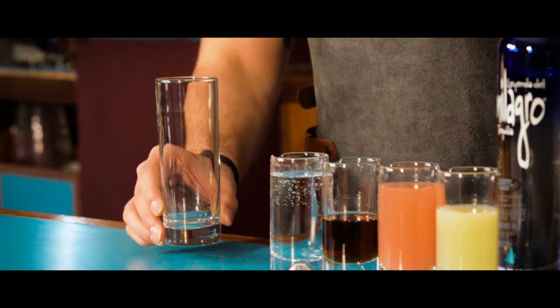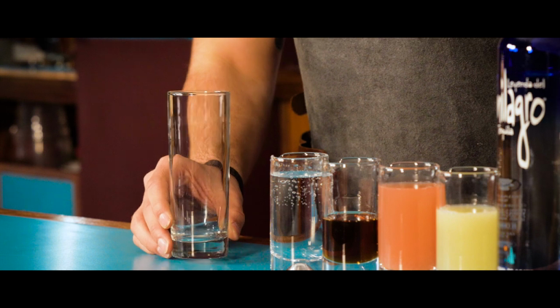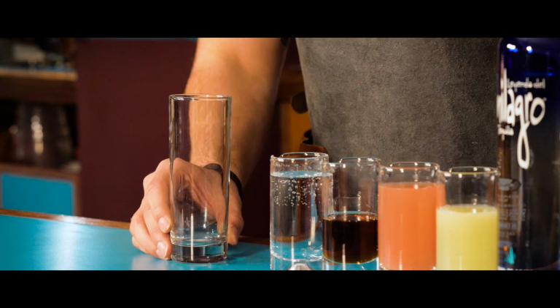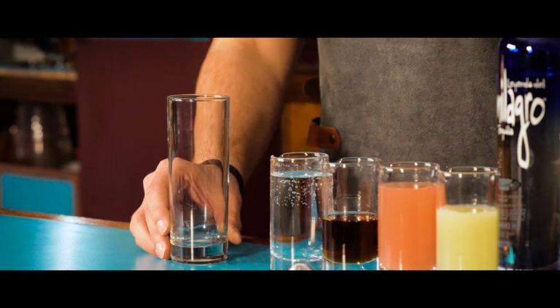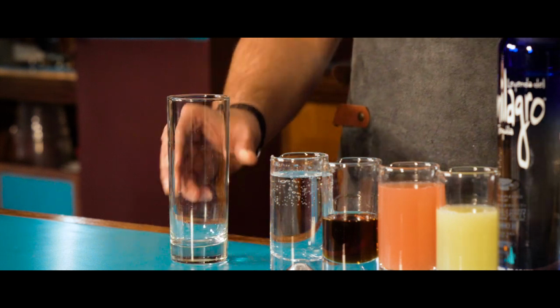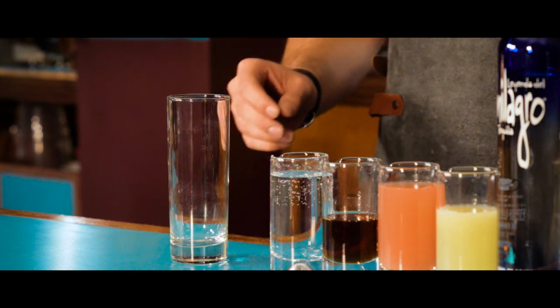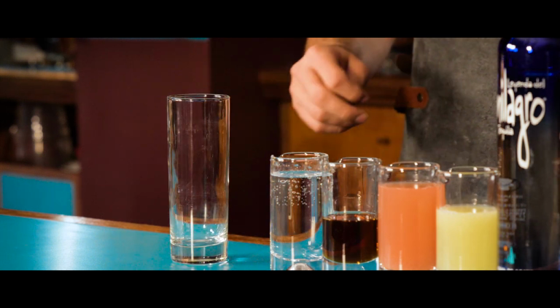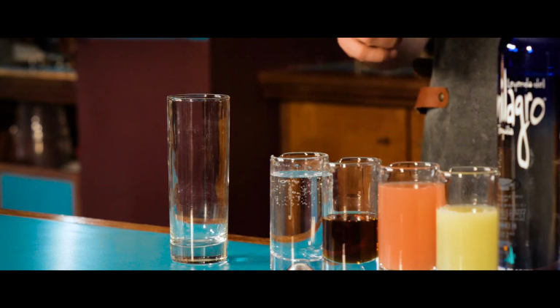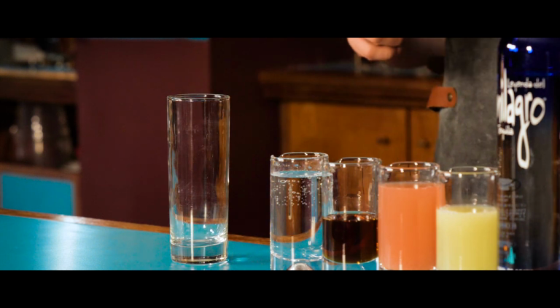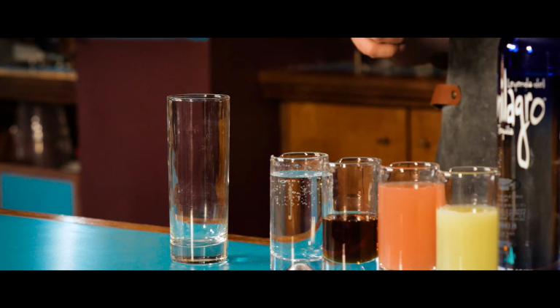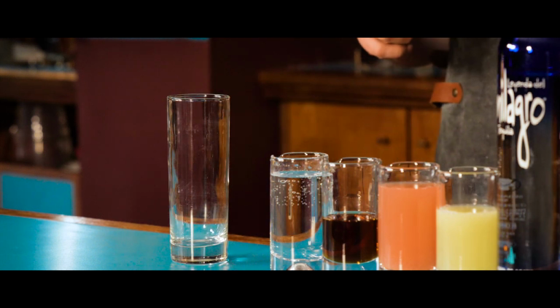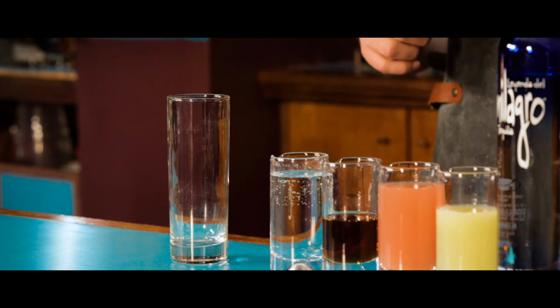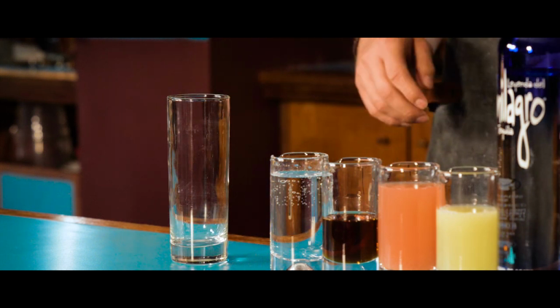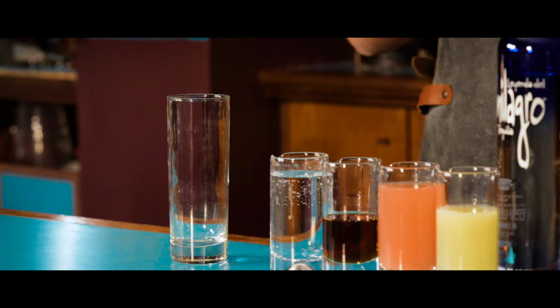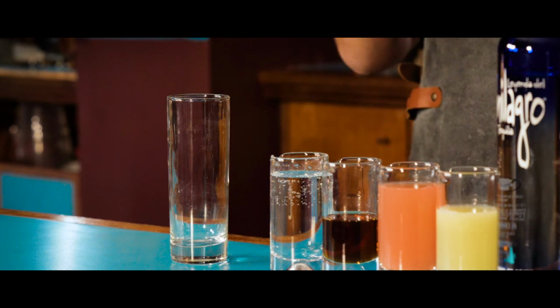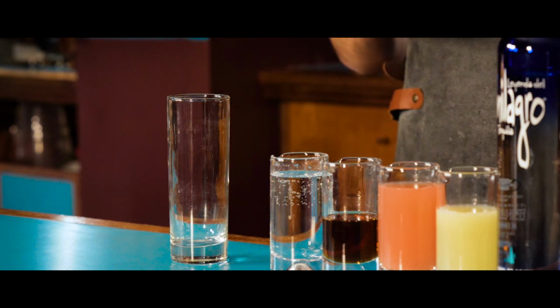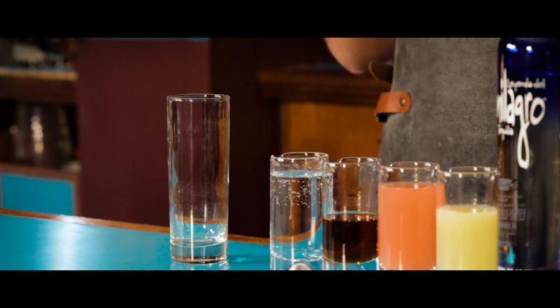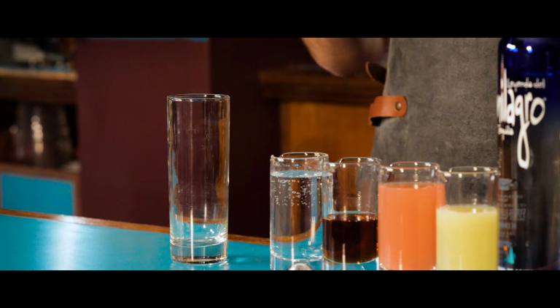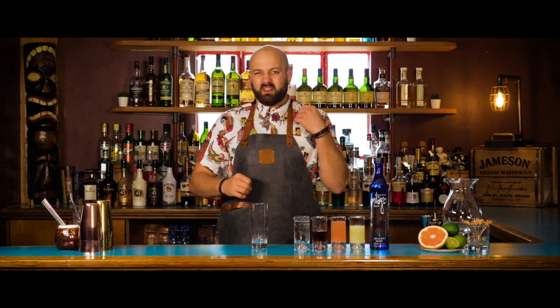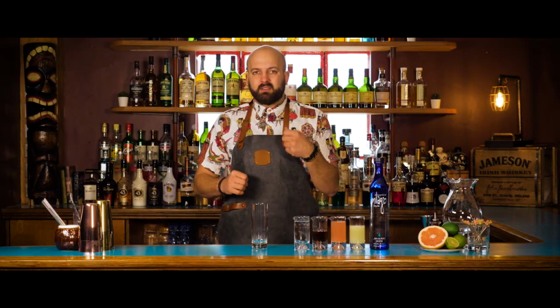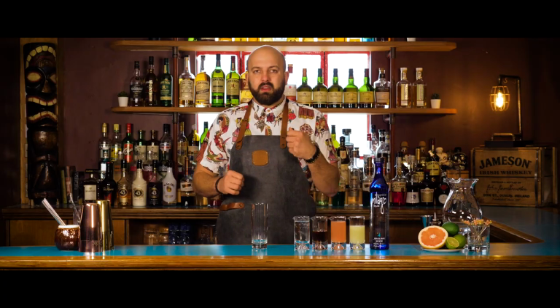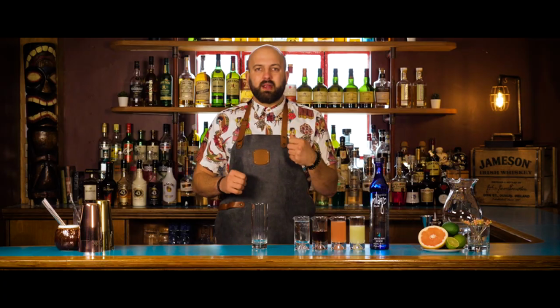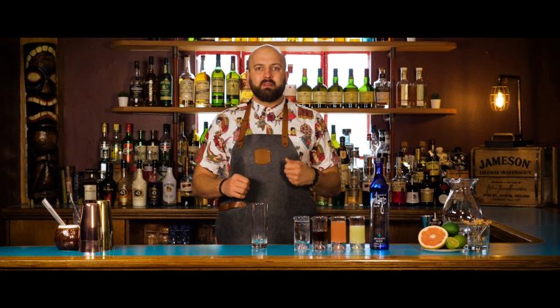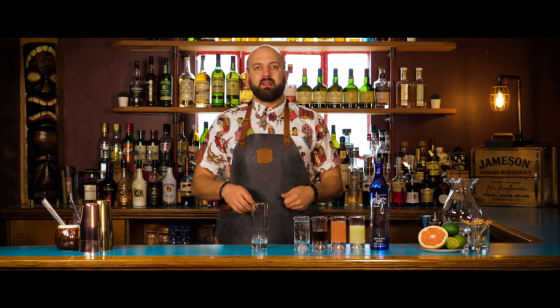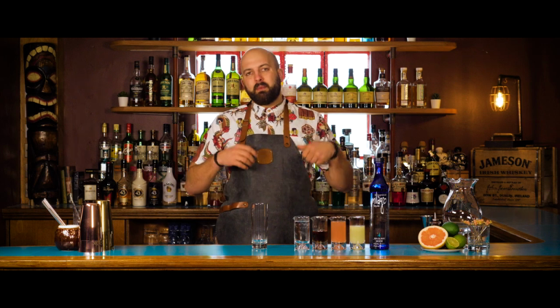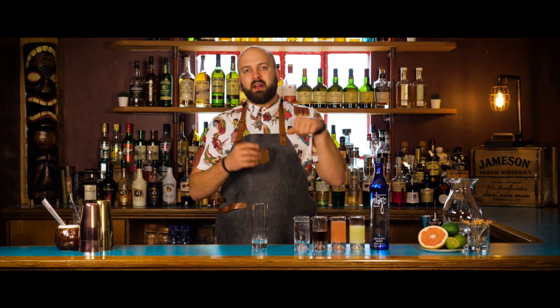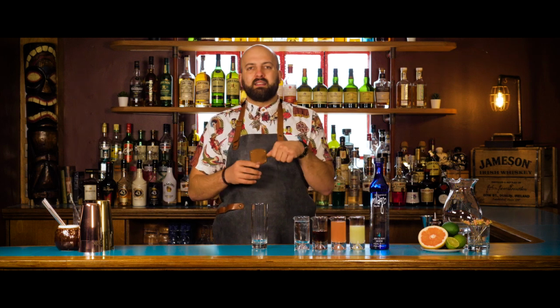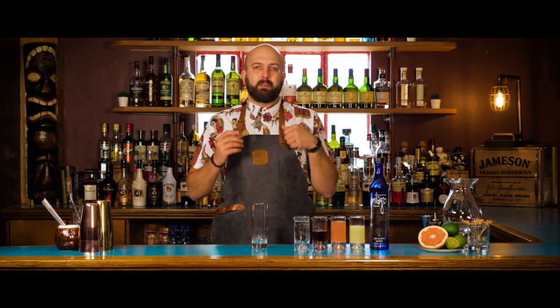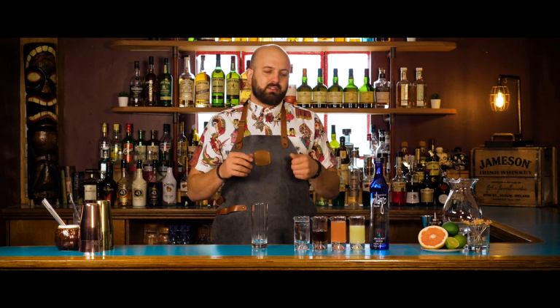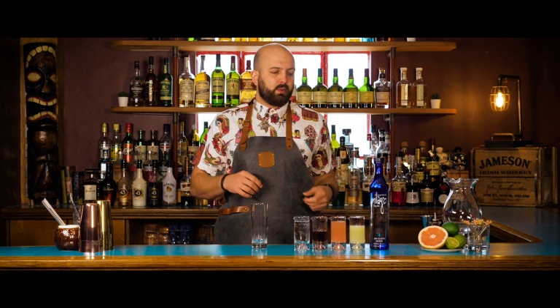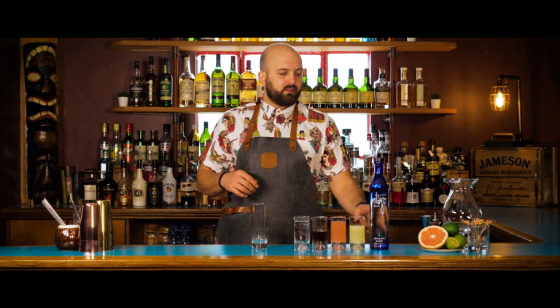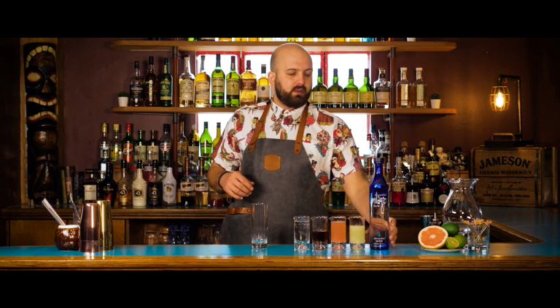We're going to put the first four ingredients into our highball glass without ice first. We're going to stir them around, then we're going to ice up and top with soda.